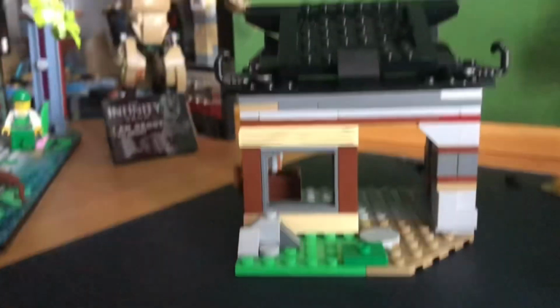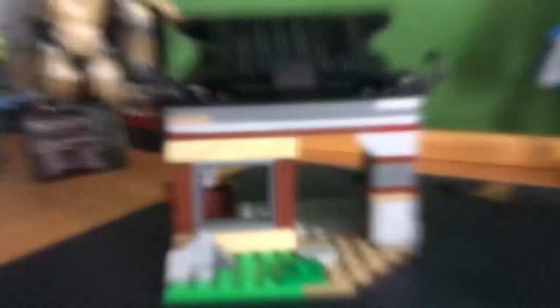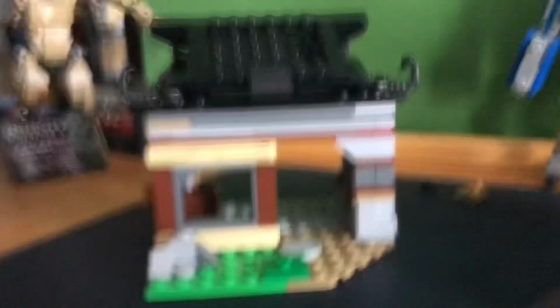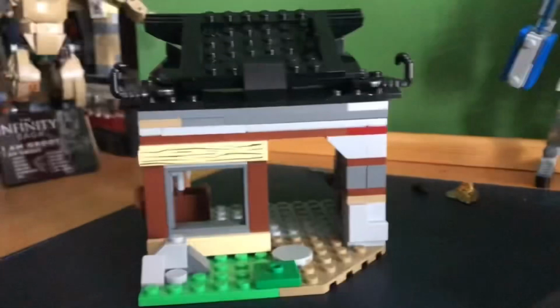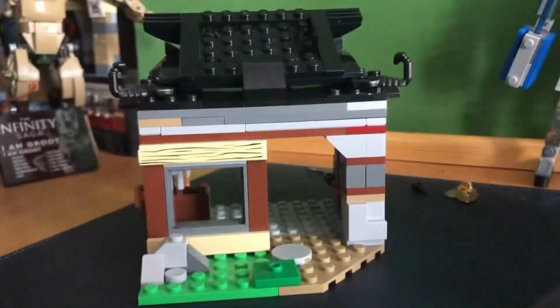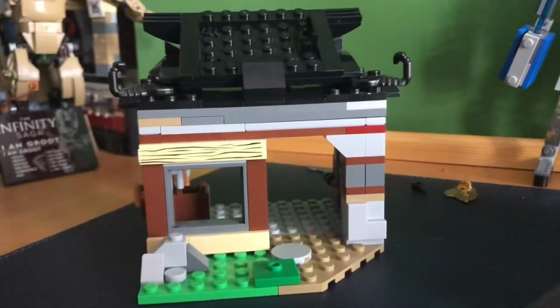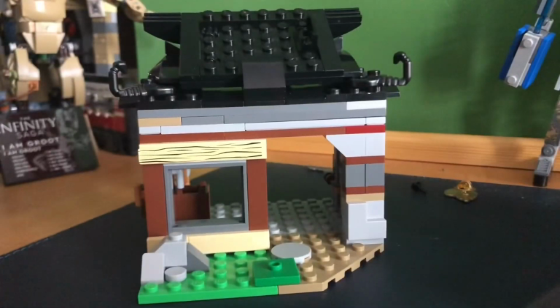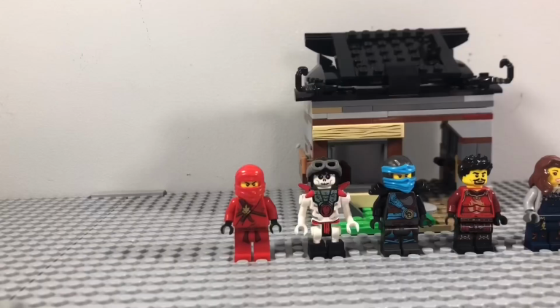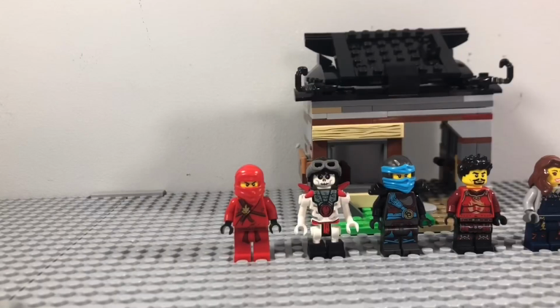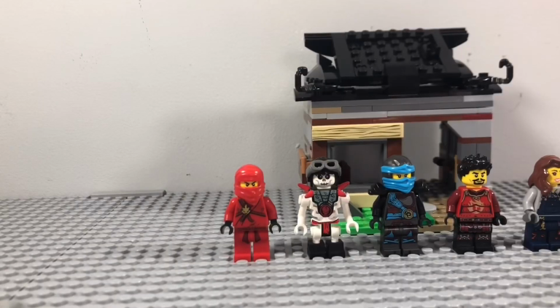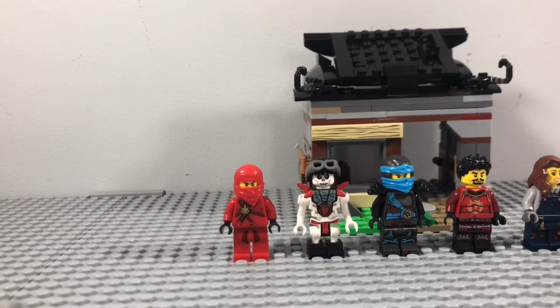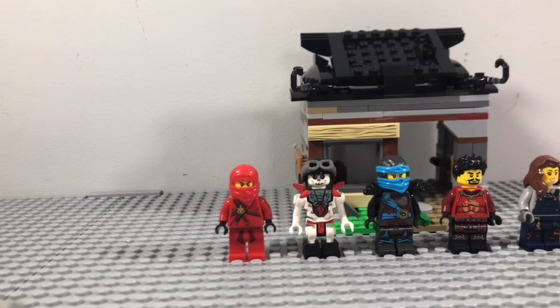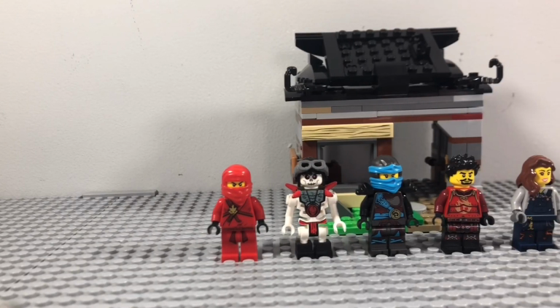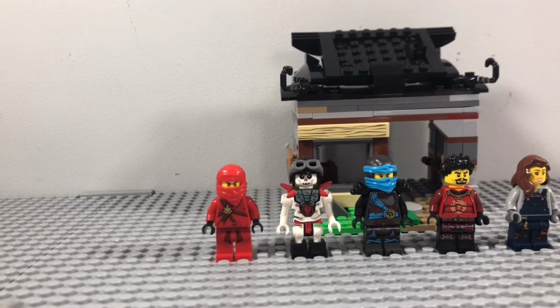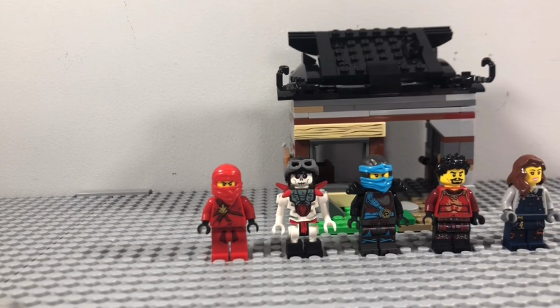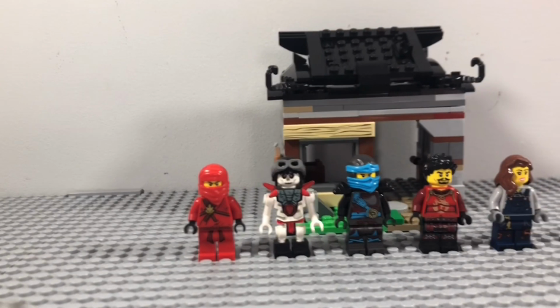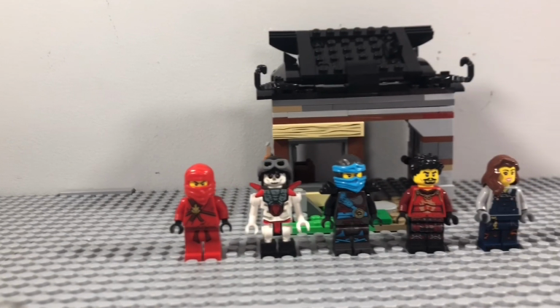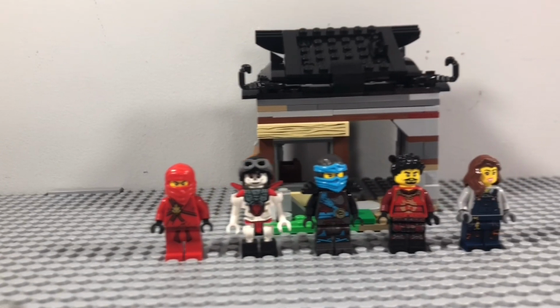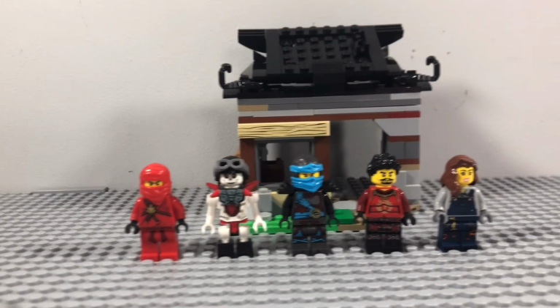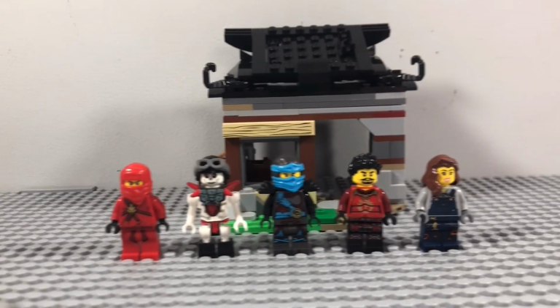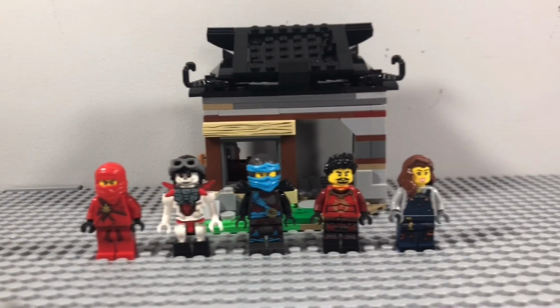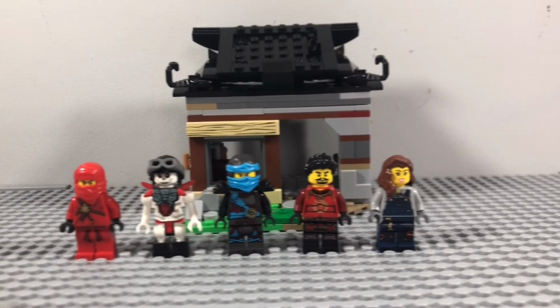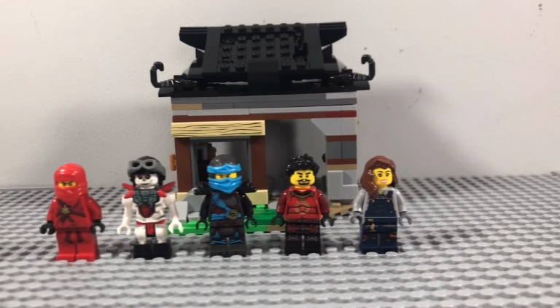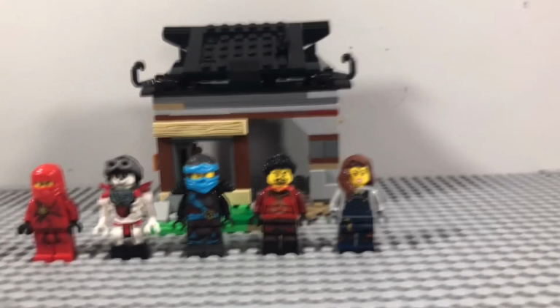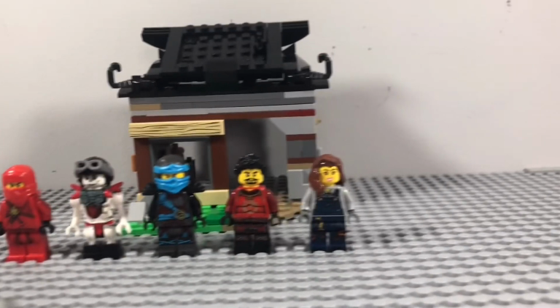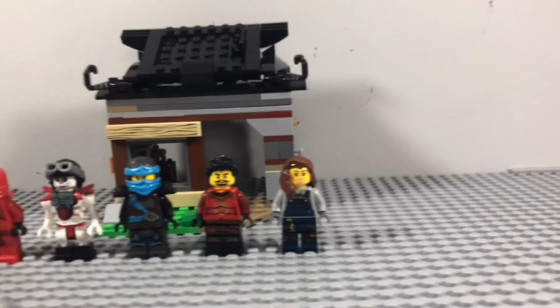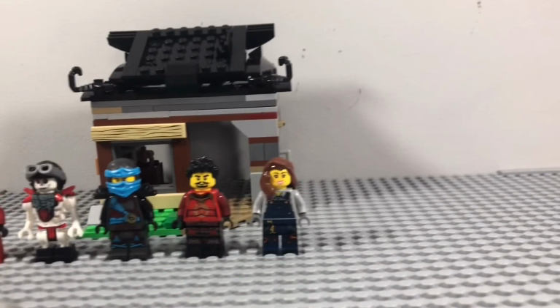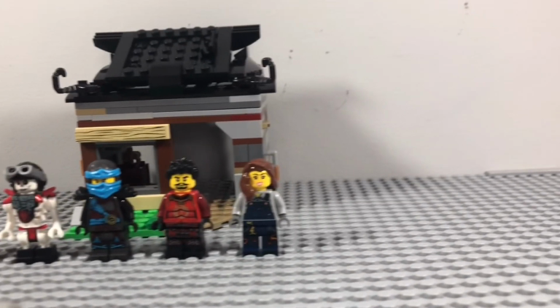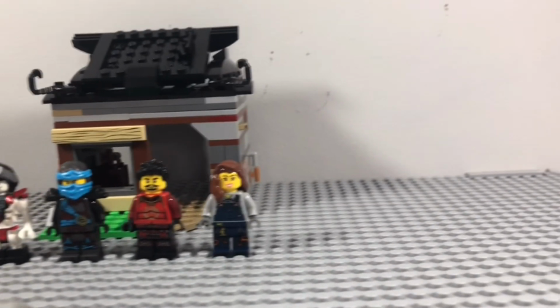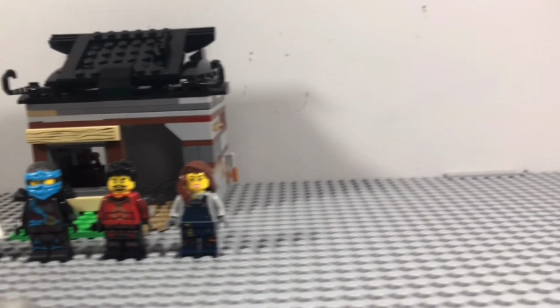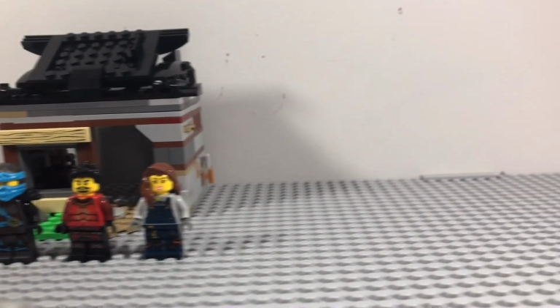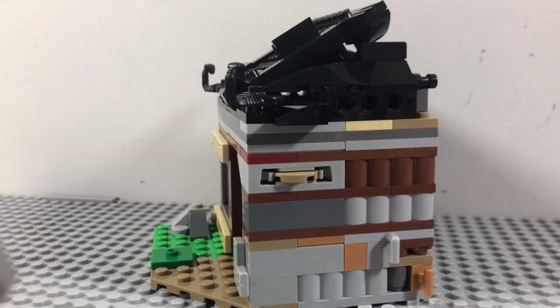Now let's review this thing. And here it is — before I get to the review, please enjoy some cinematic shots I've taken of this MOC.